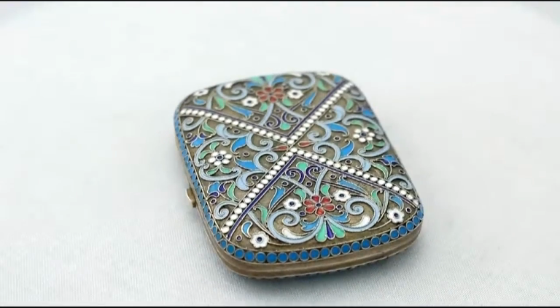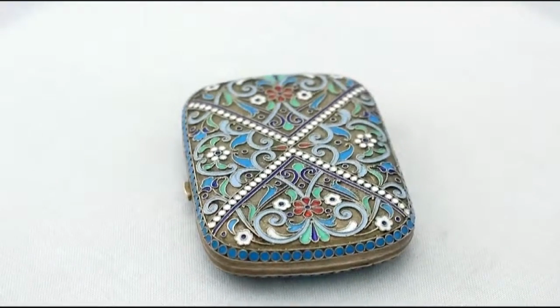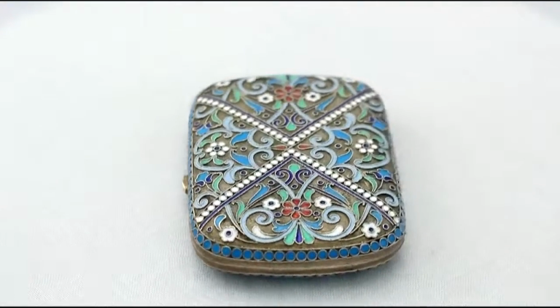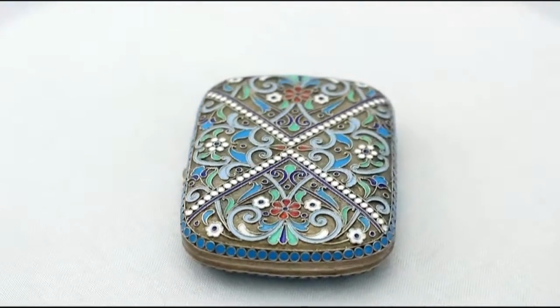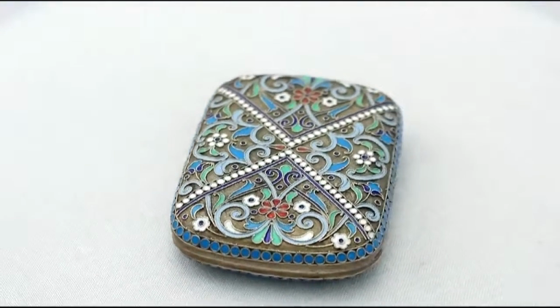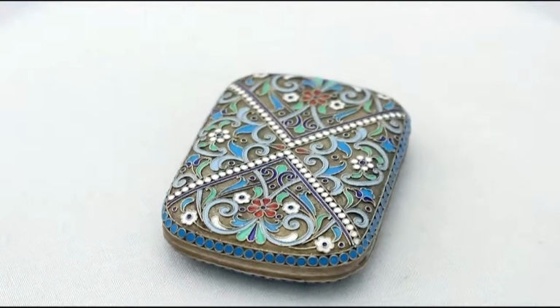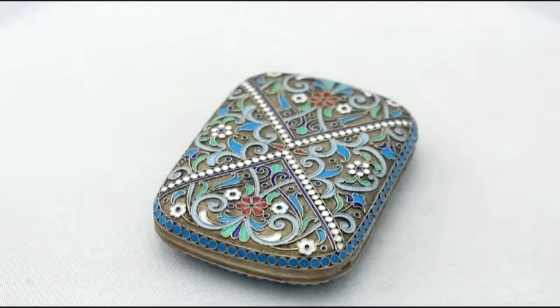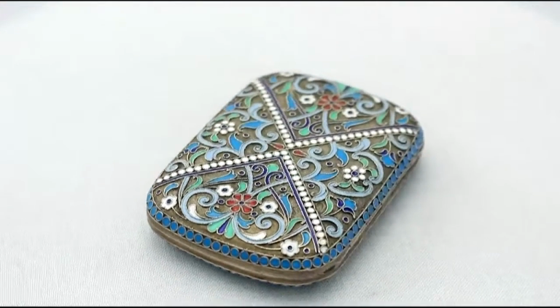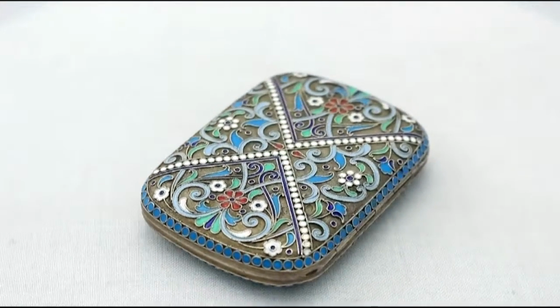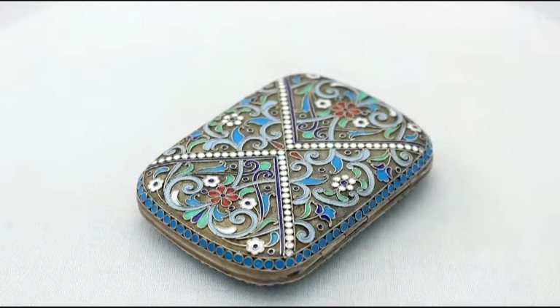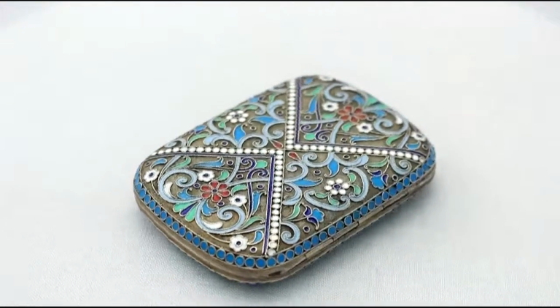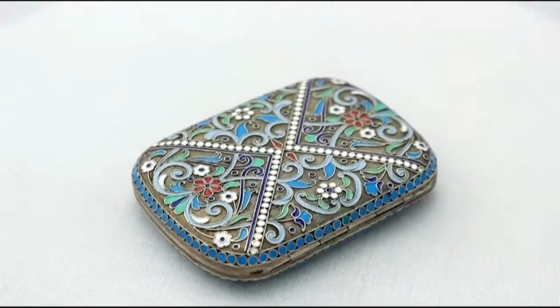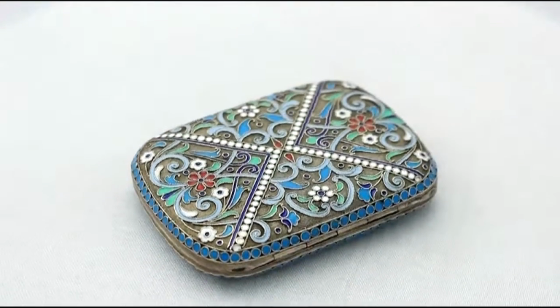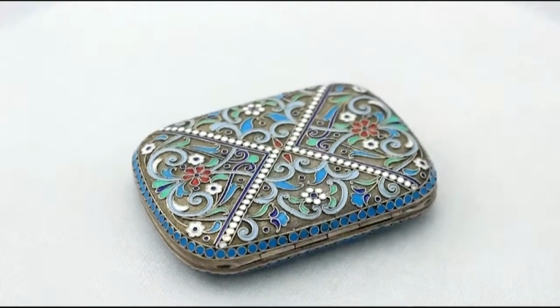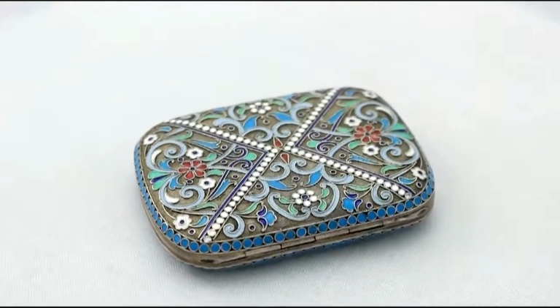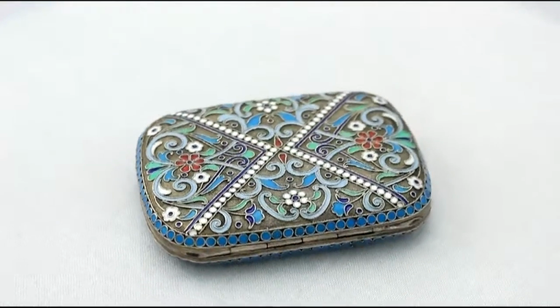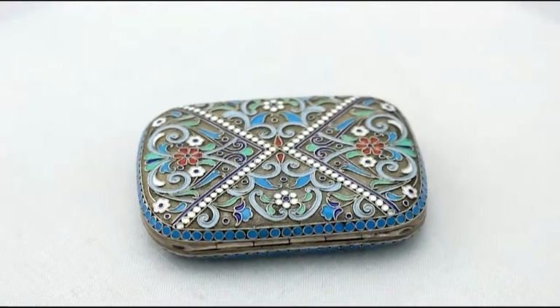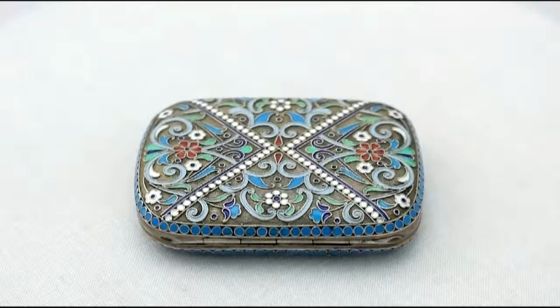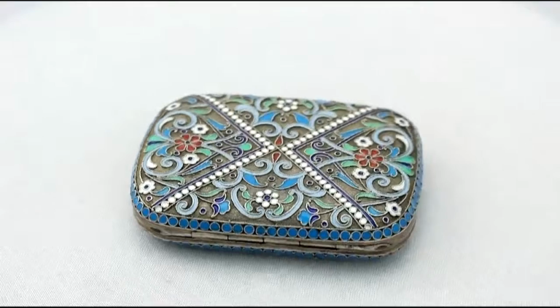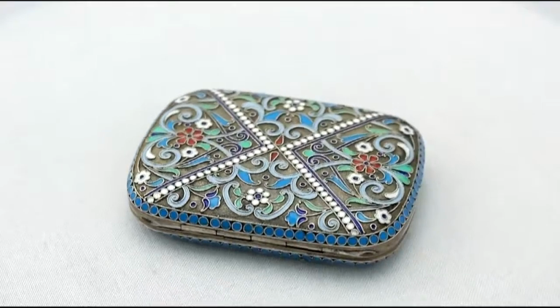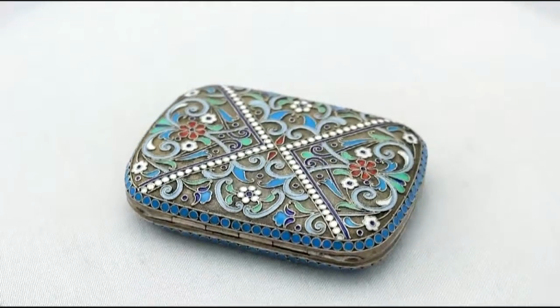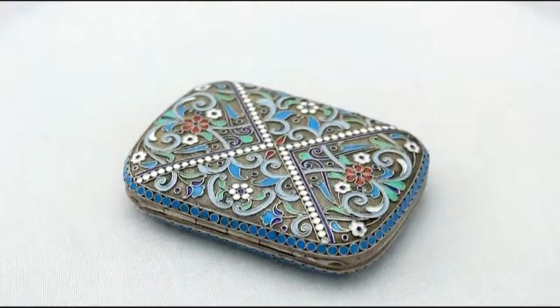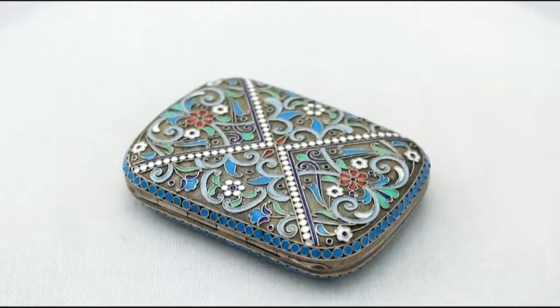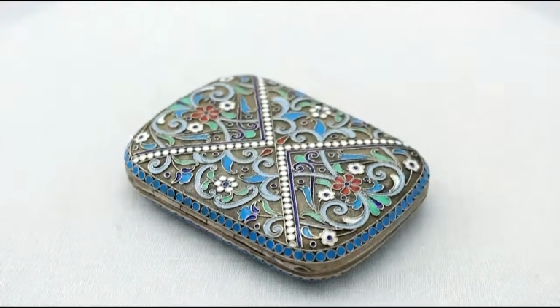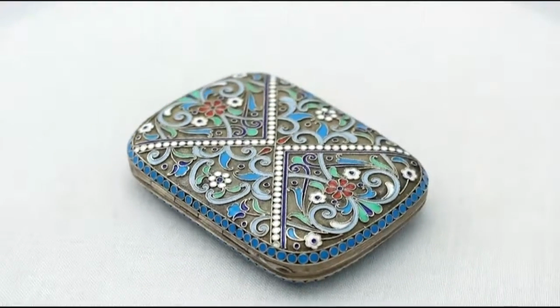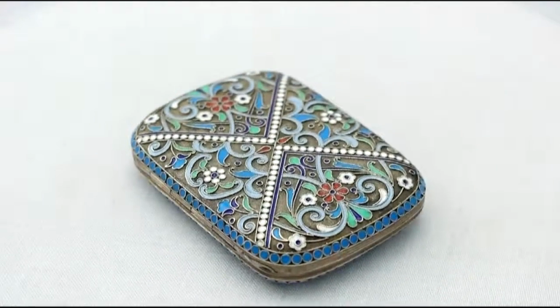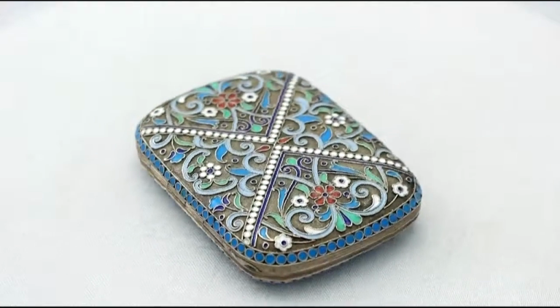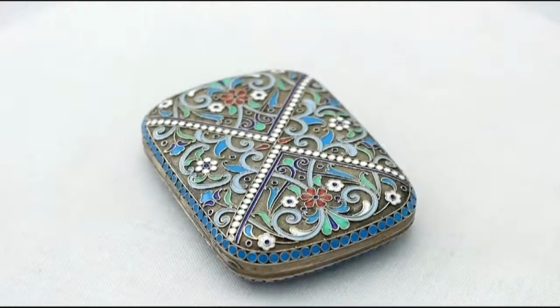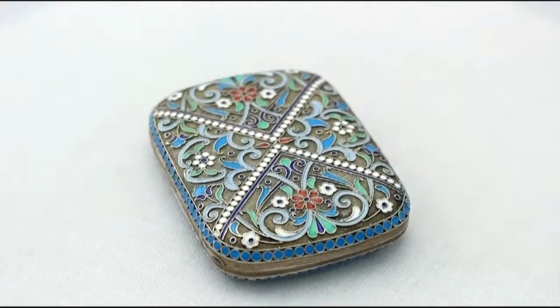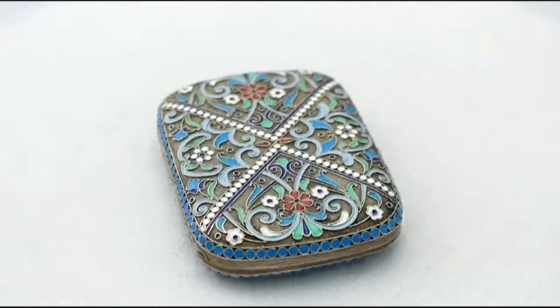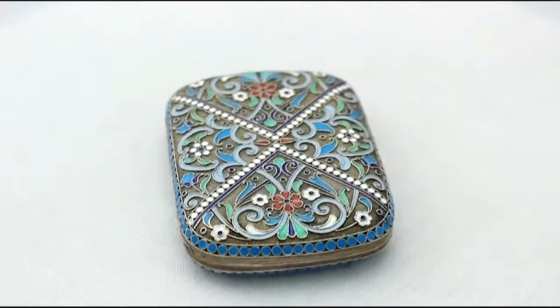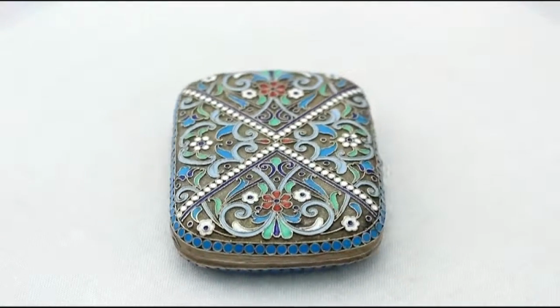The case is fitted with a push fit catch, which when released reveals two gilt compartments.